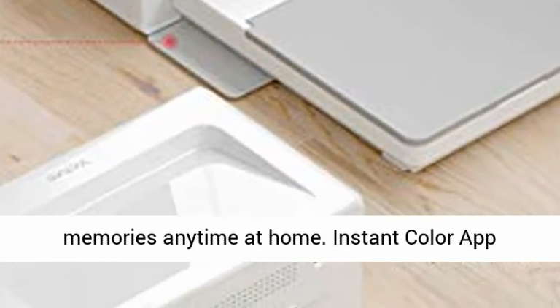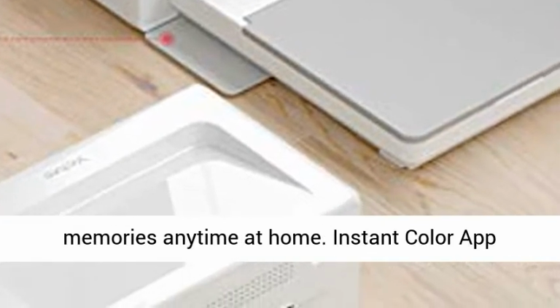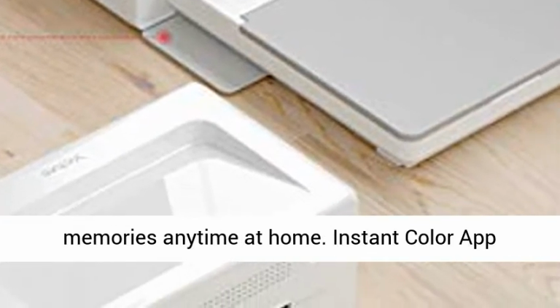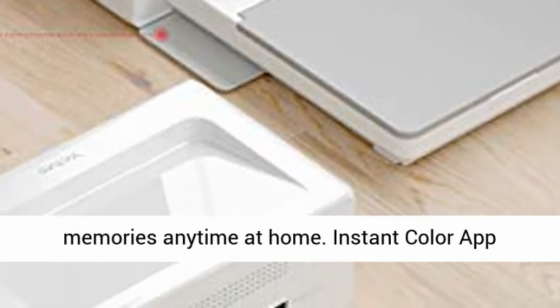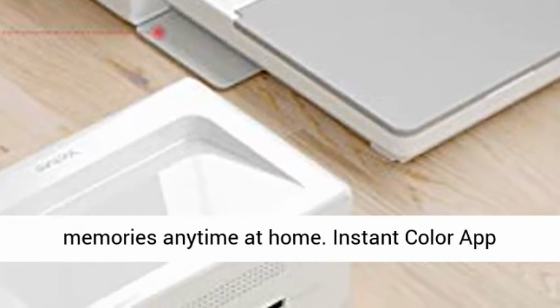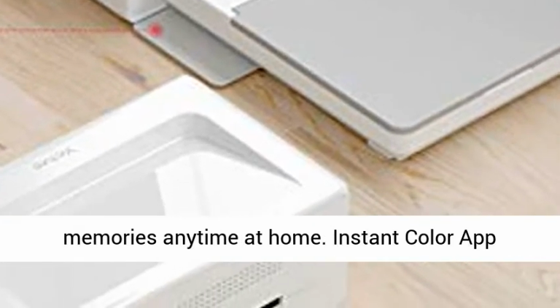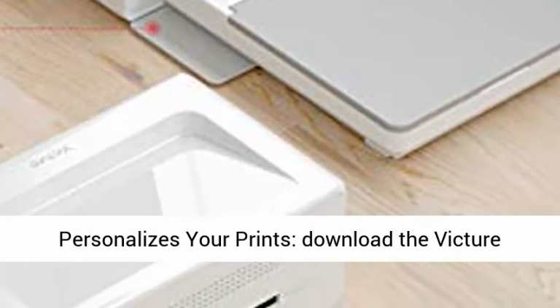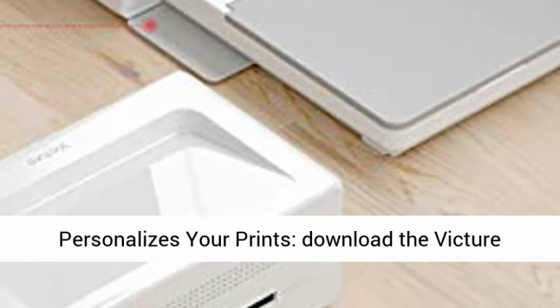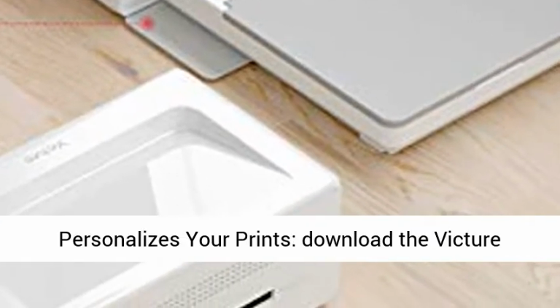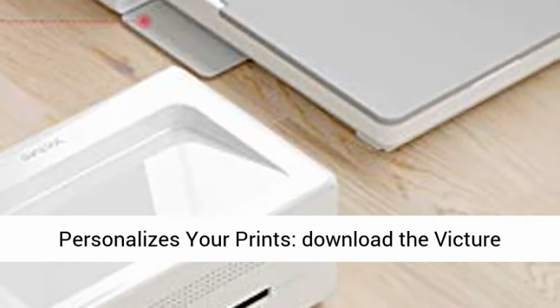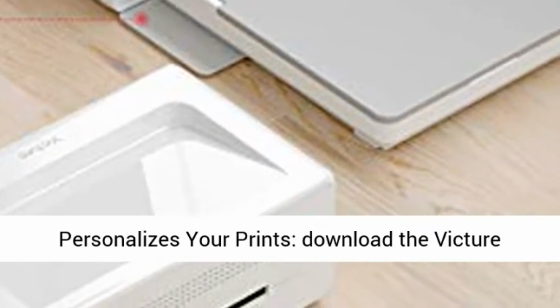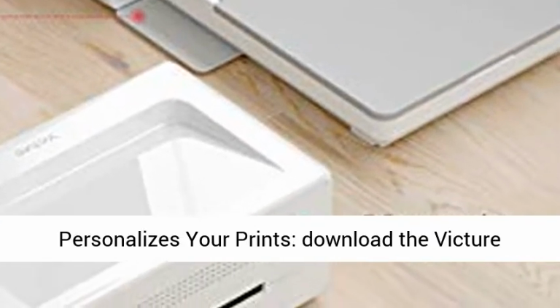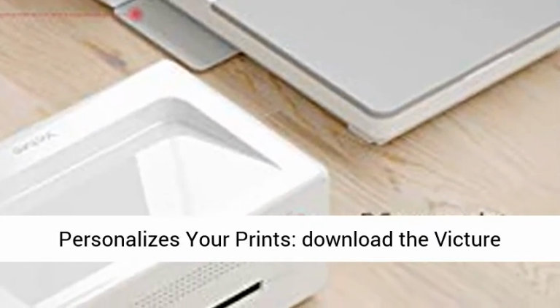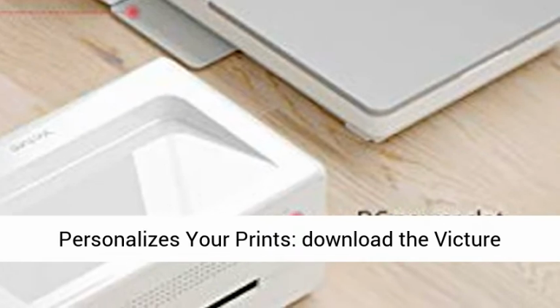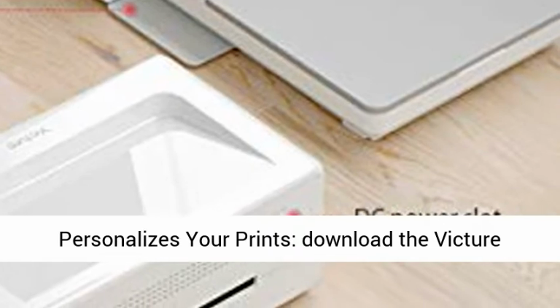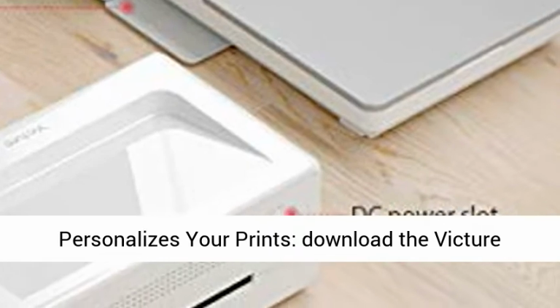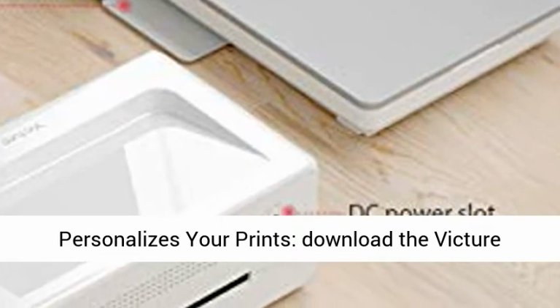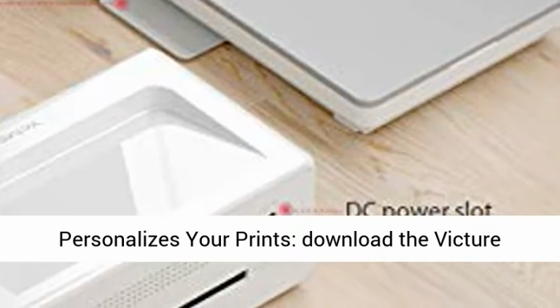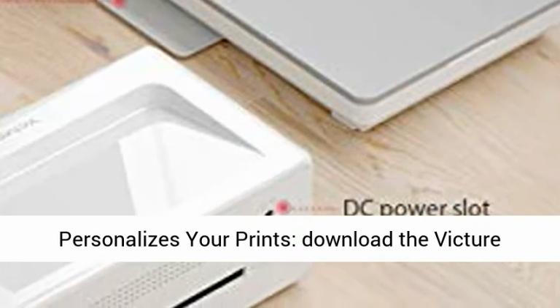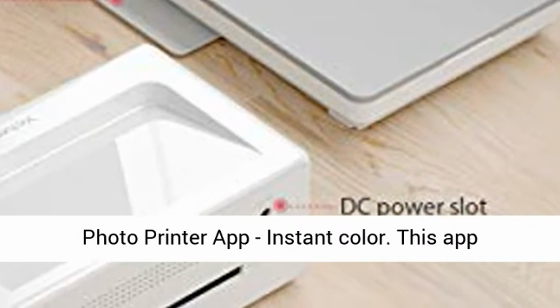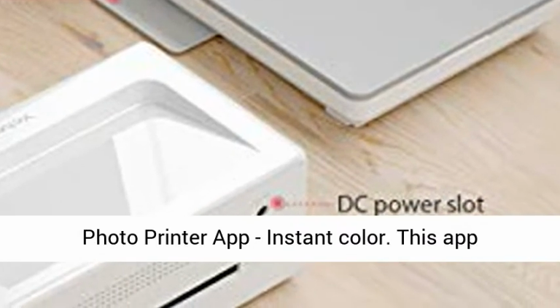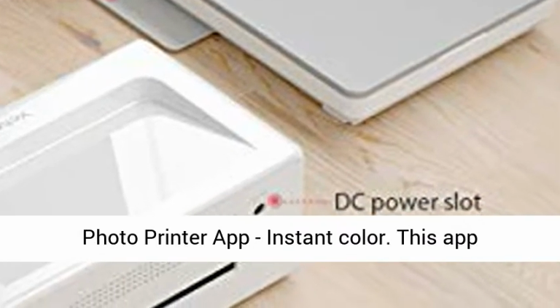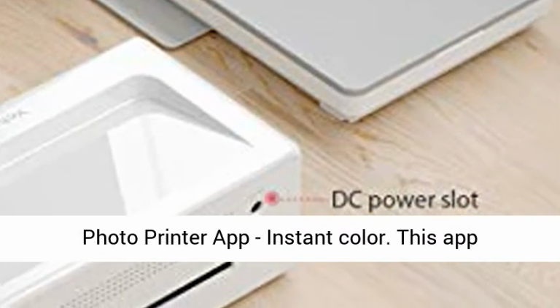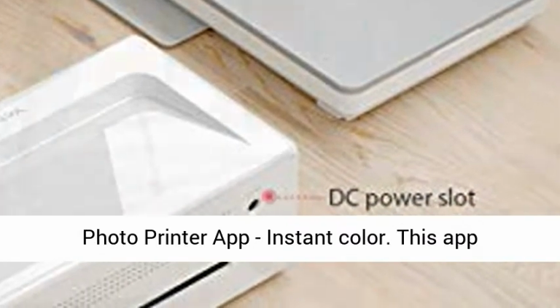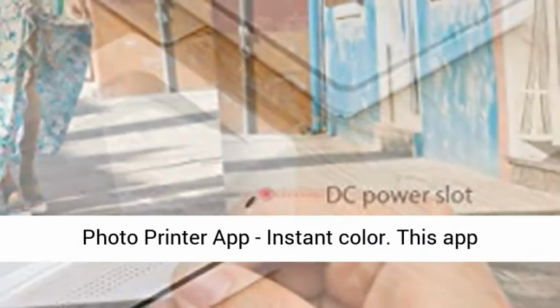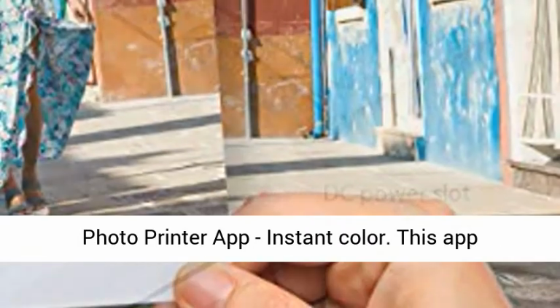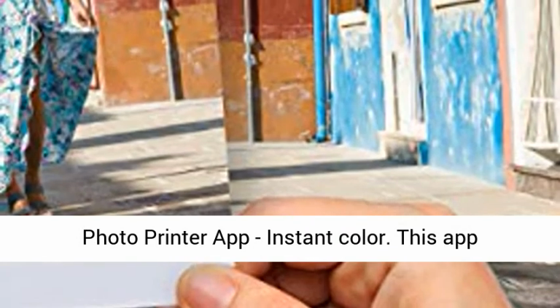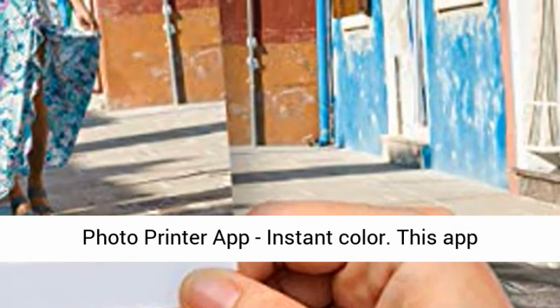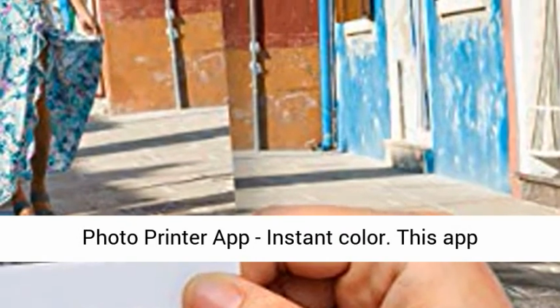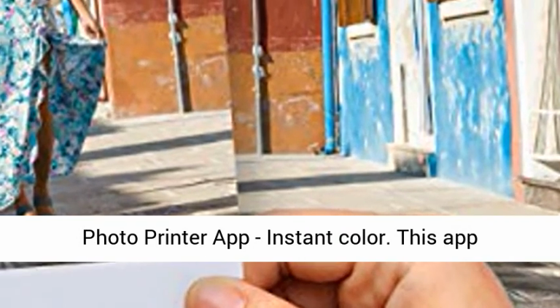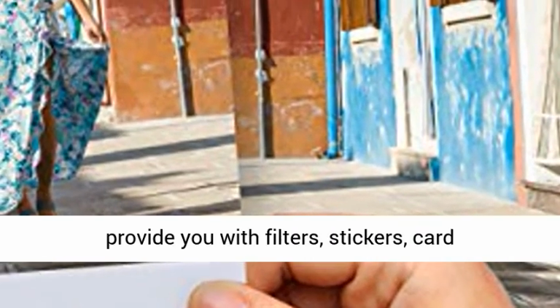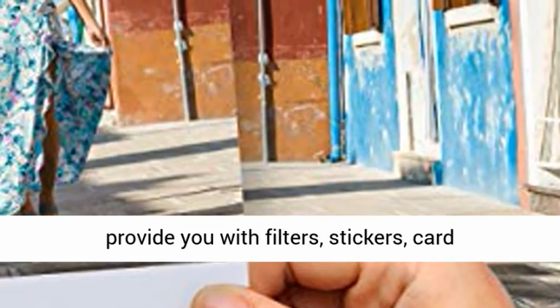Print your memories anytime at home. Instant Color App personalizes your prints — download the Victor Photo Printer App, Instant Color.